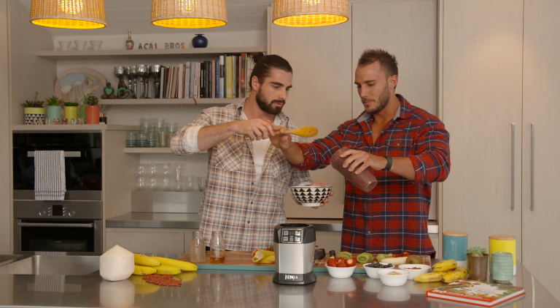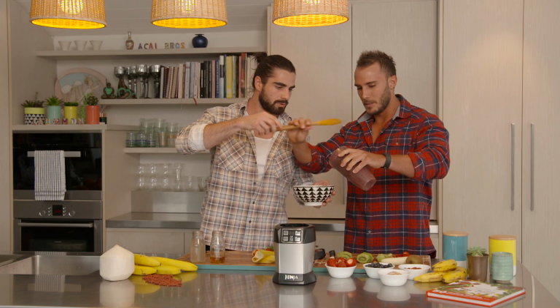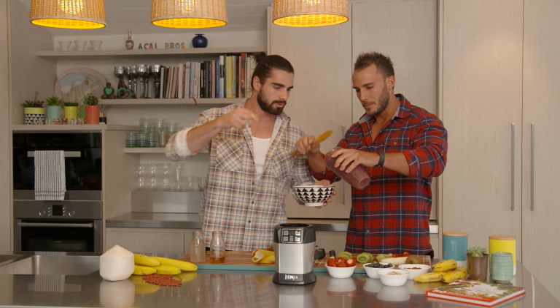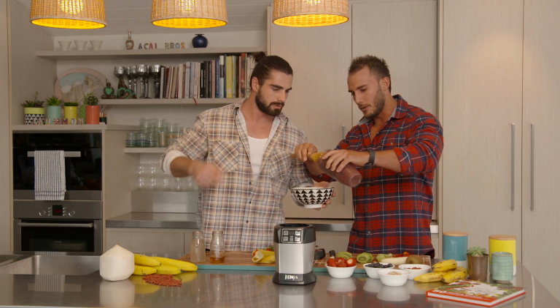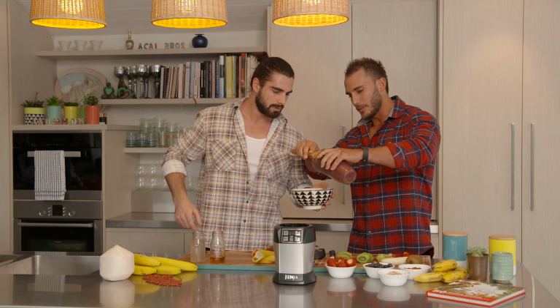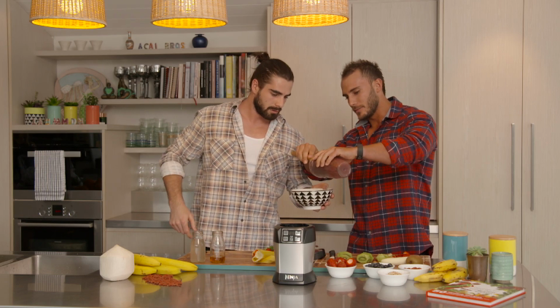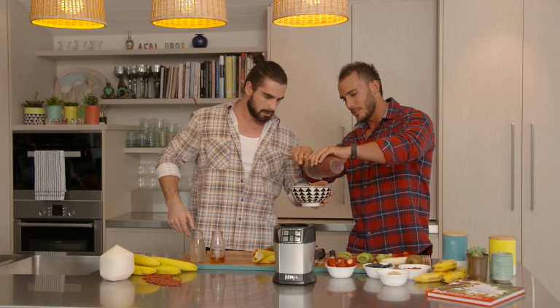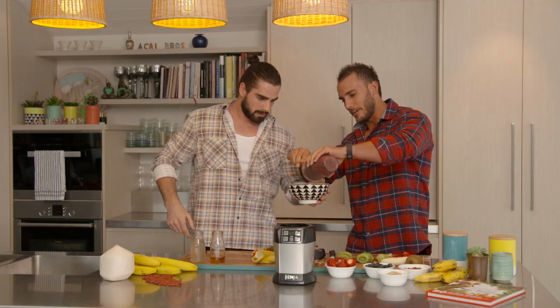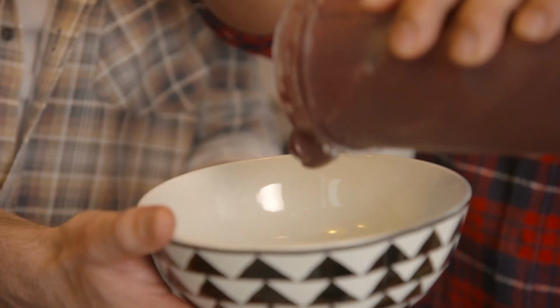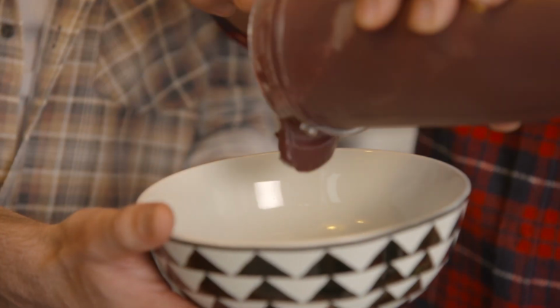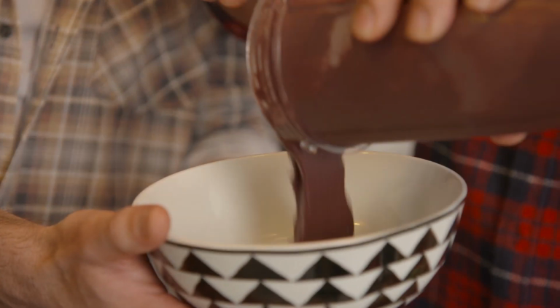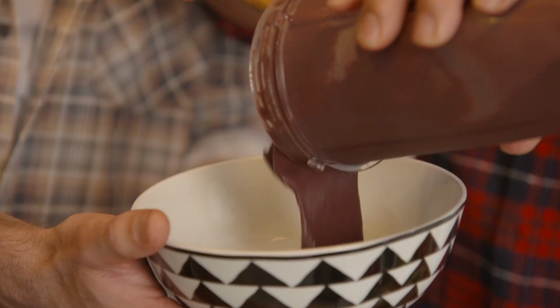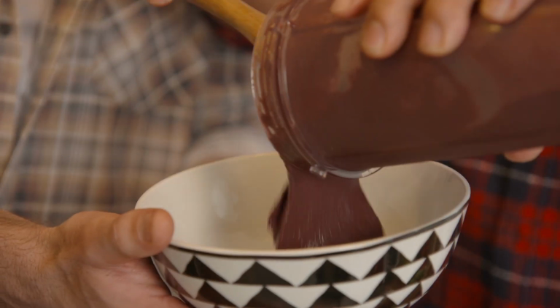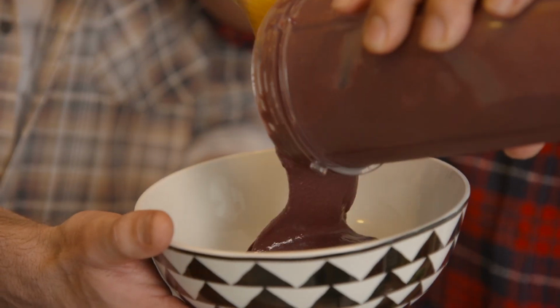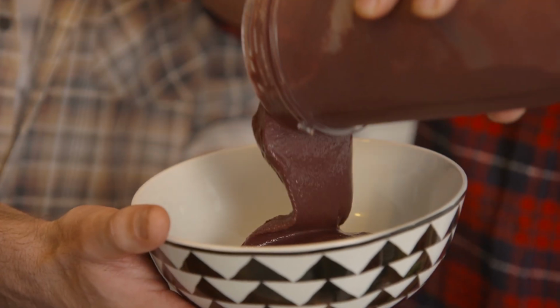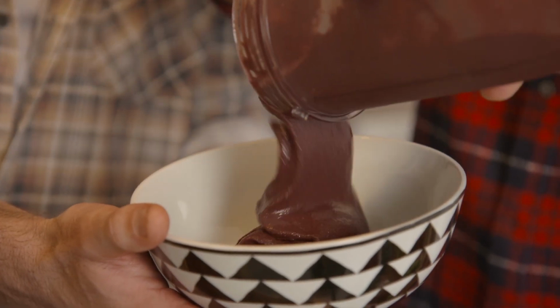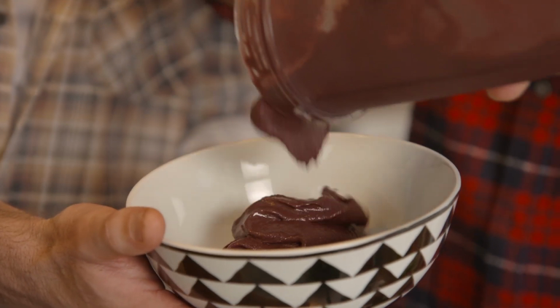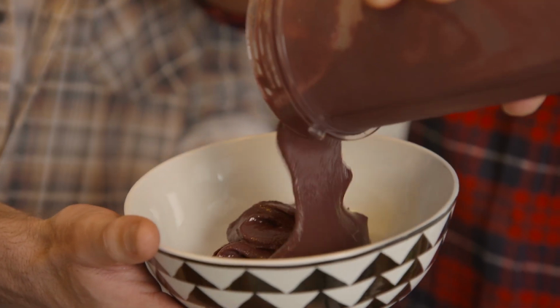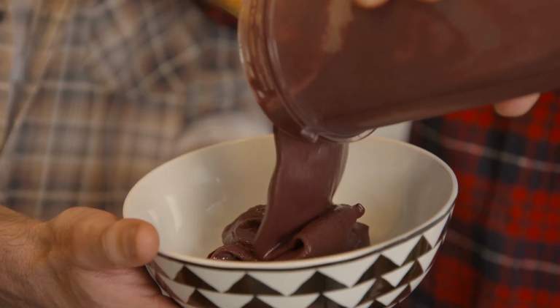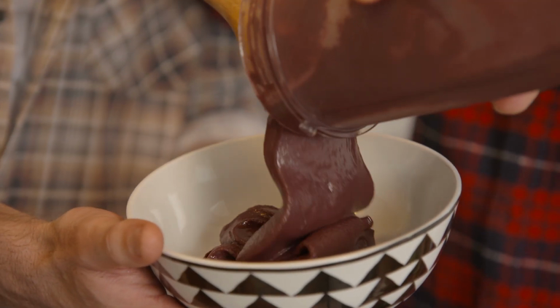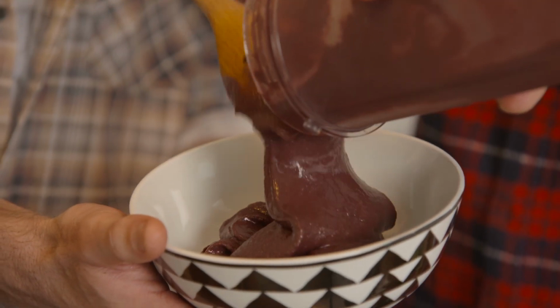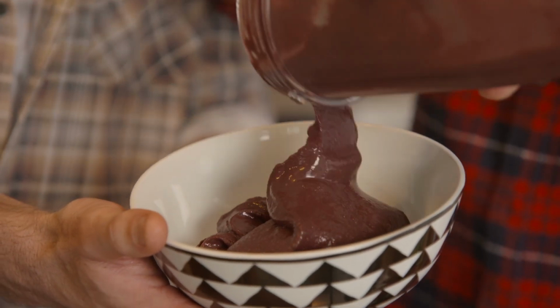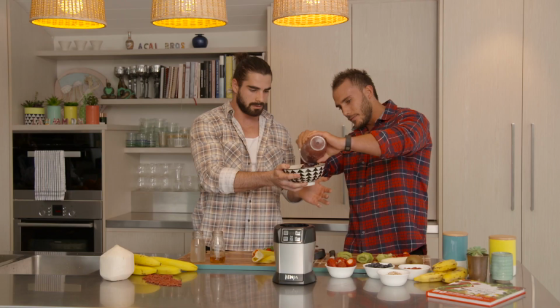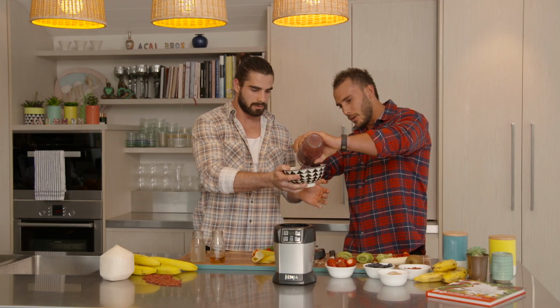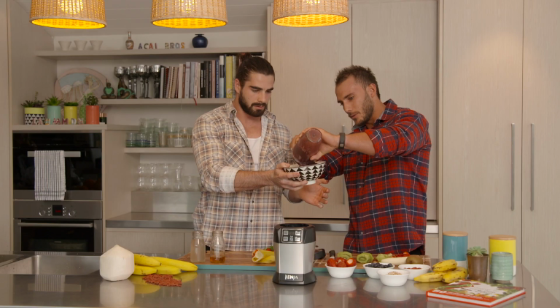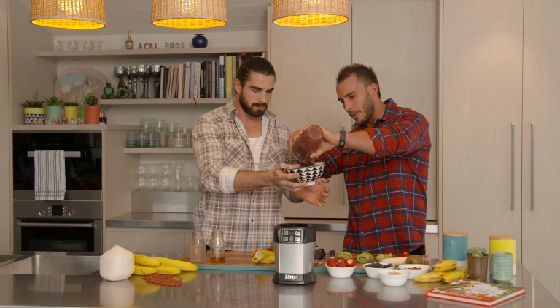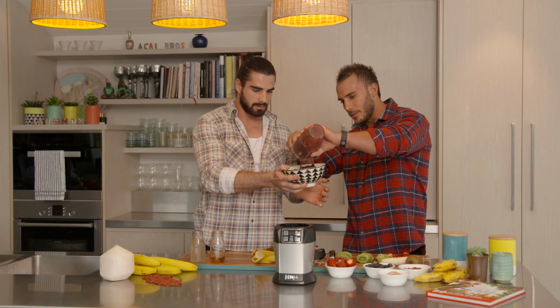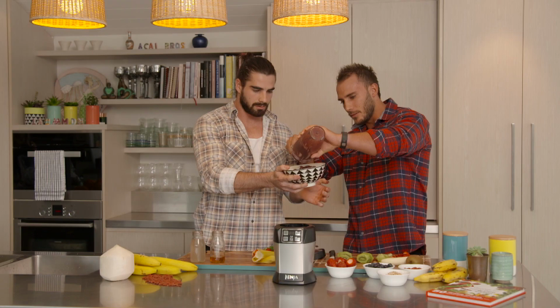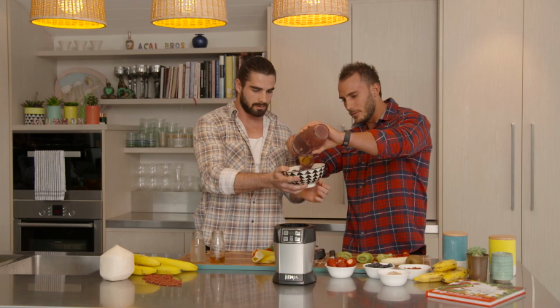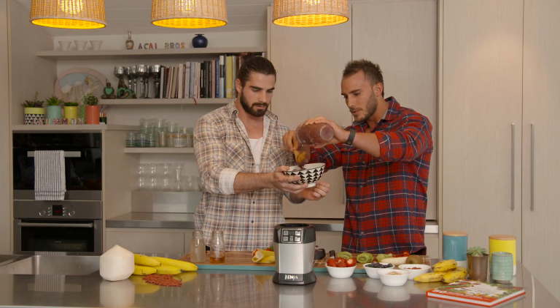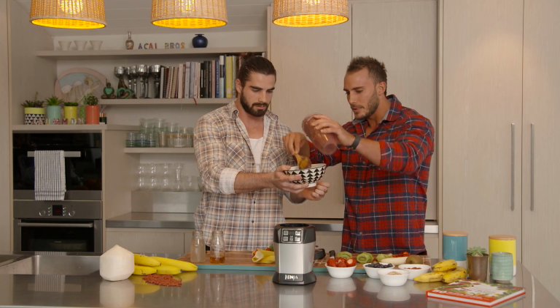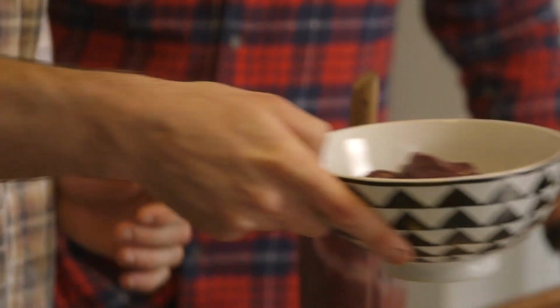That is phenomenal, thank you Nutri Ninja.